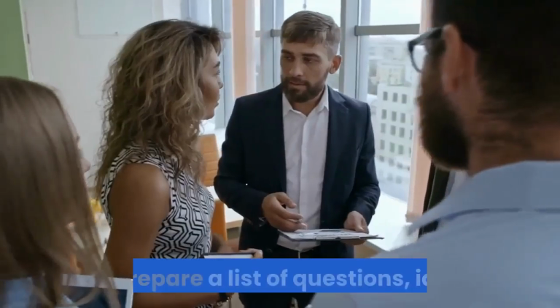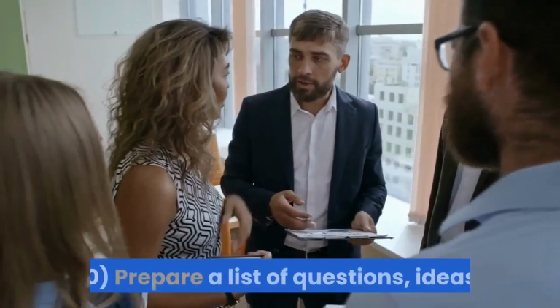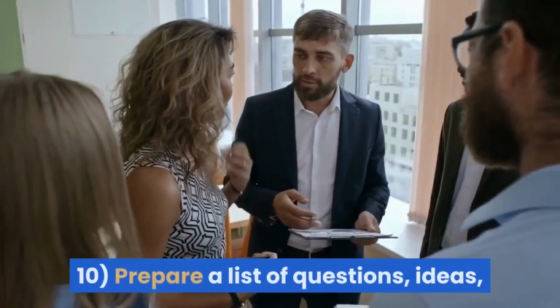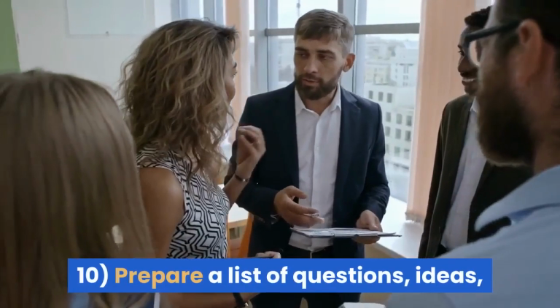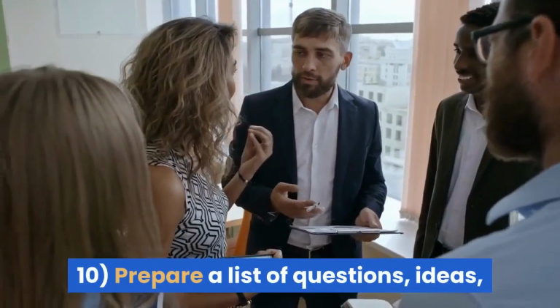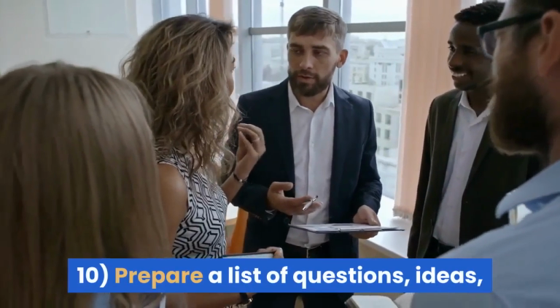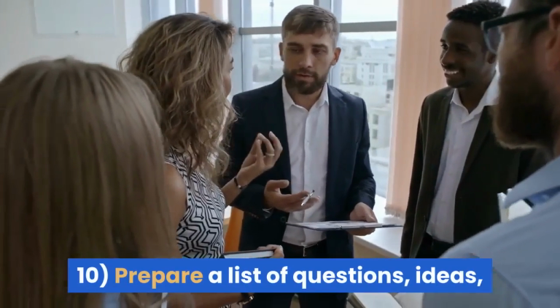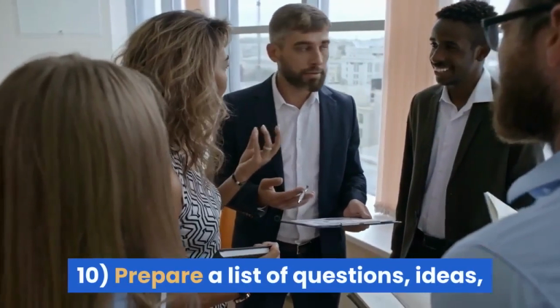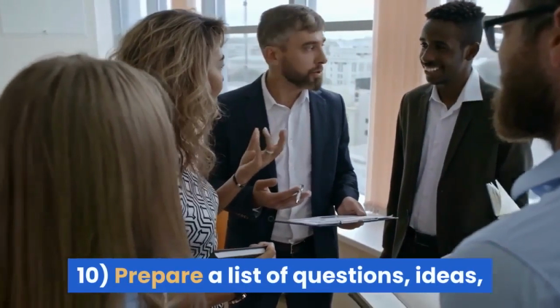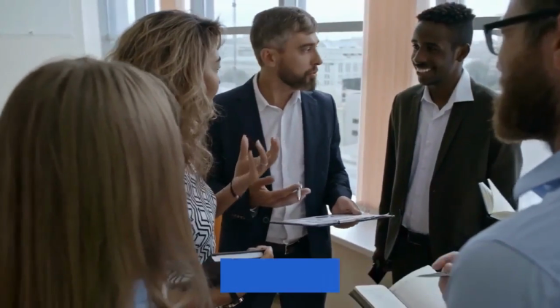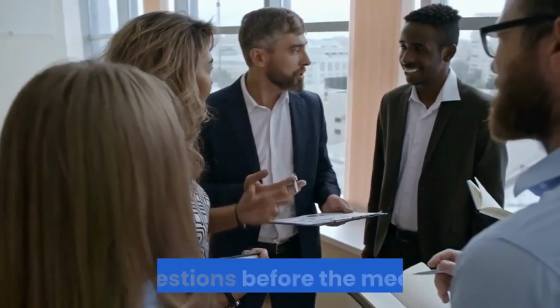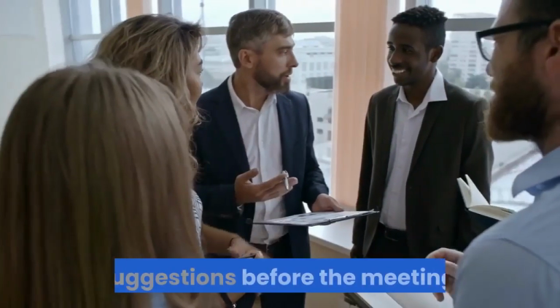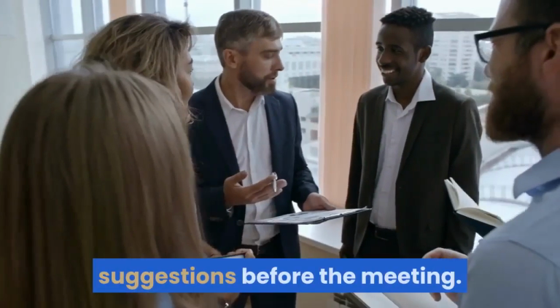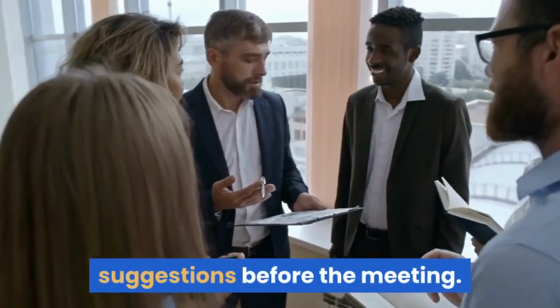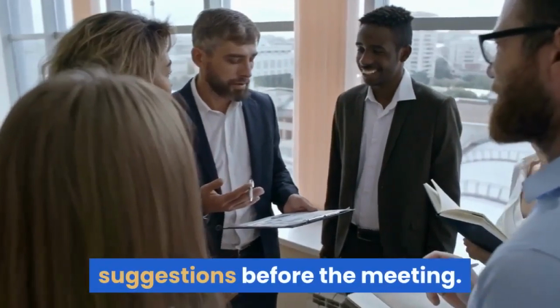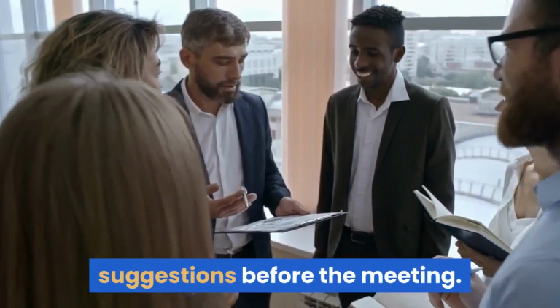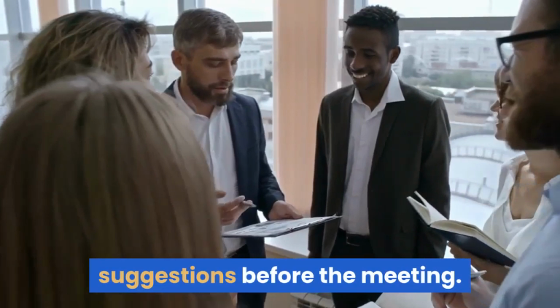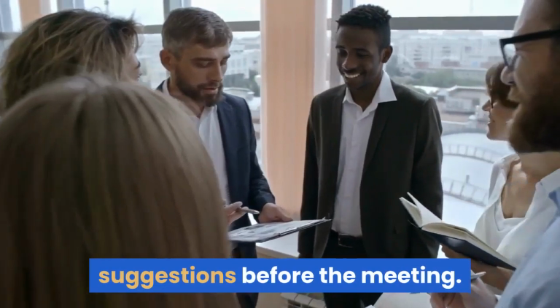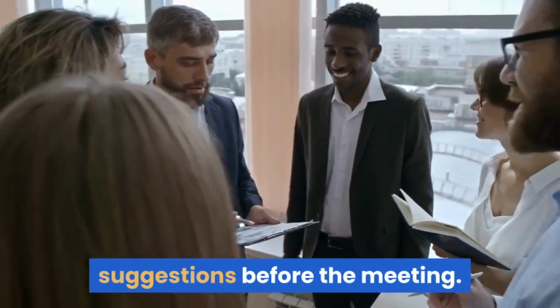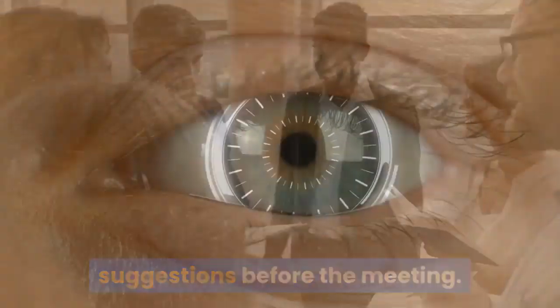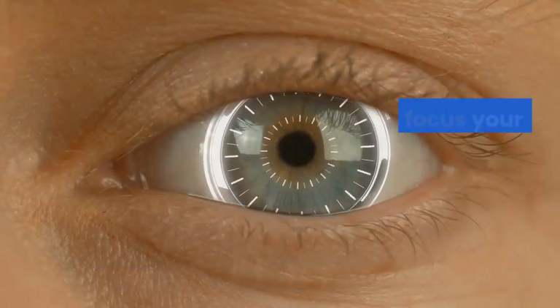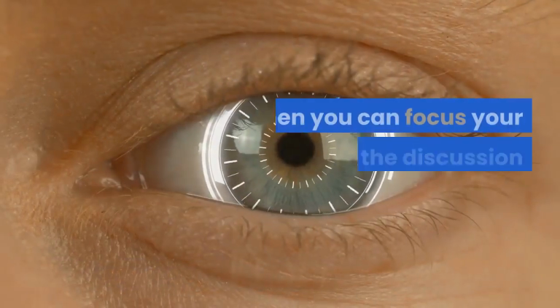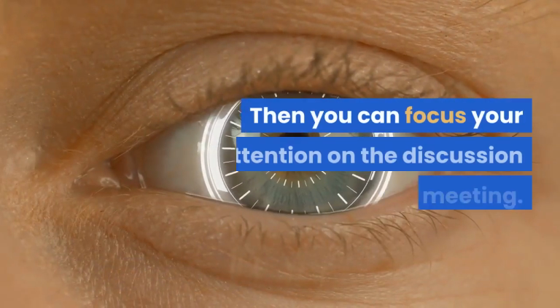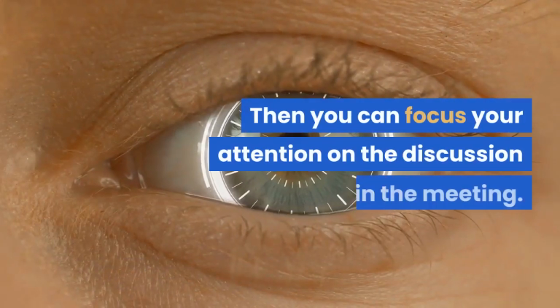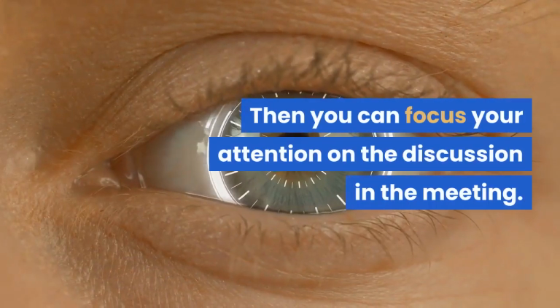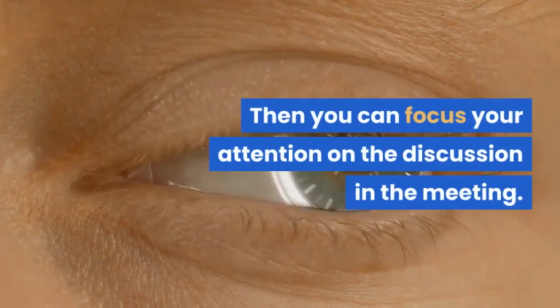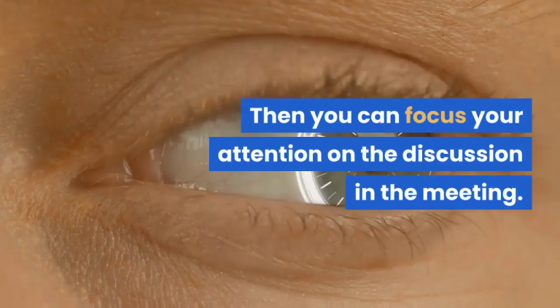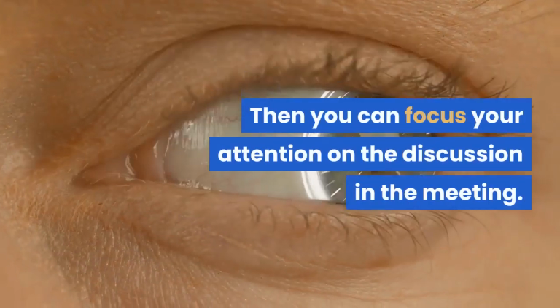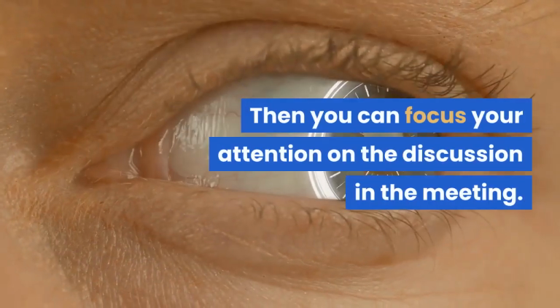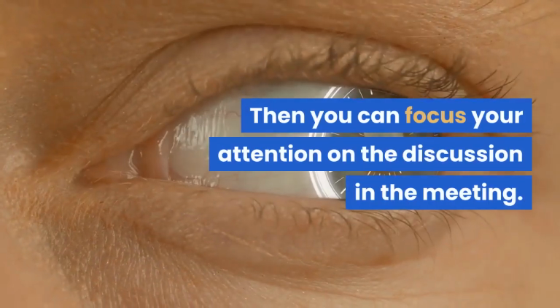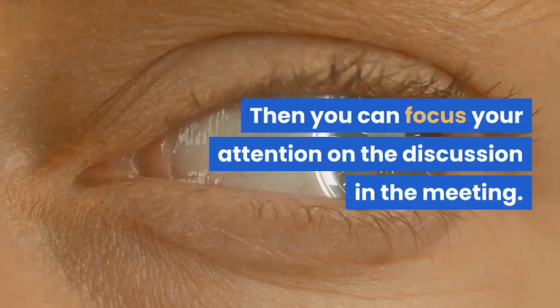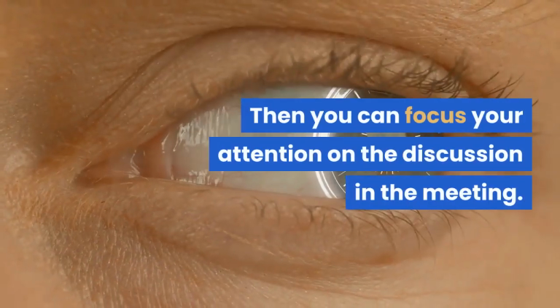Tip 10: Prepare a list of questions, ideas, and suggestions before the meeting. Then you can focus your attention on the discussion in the meeting.